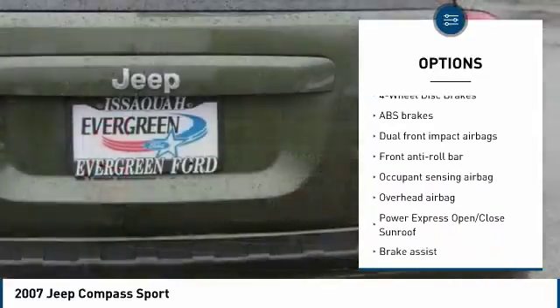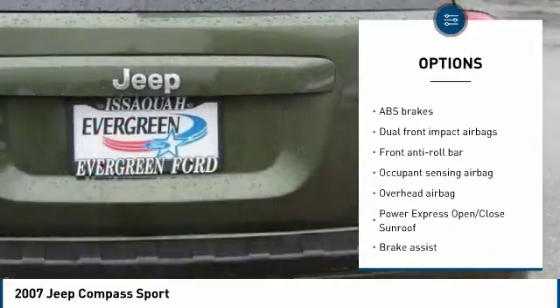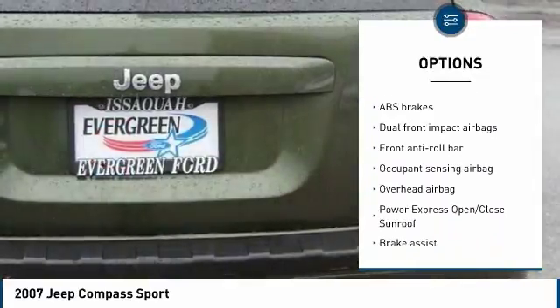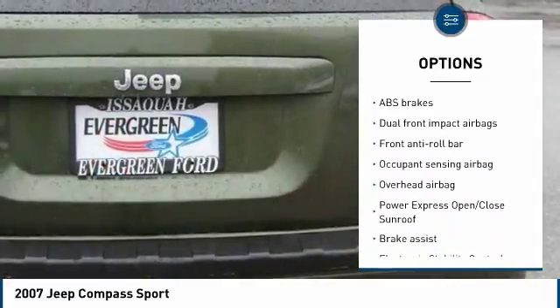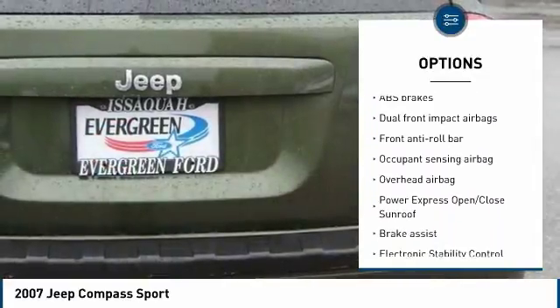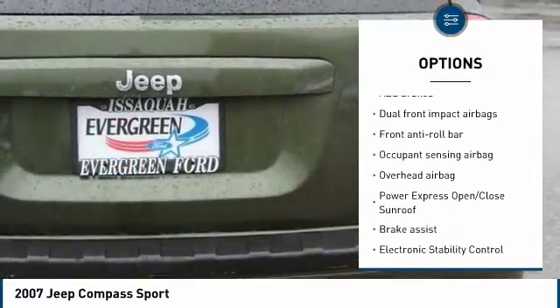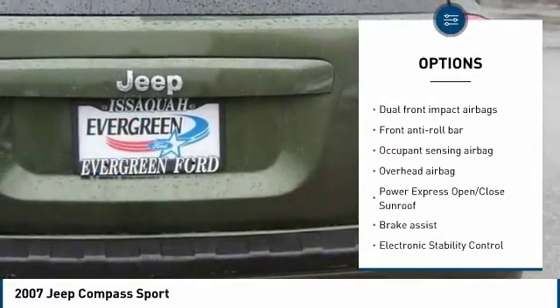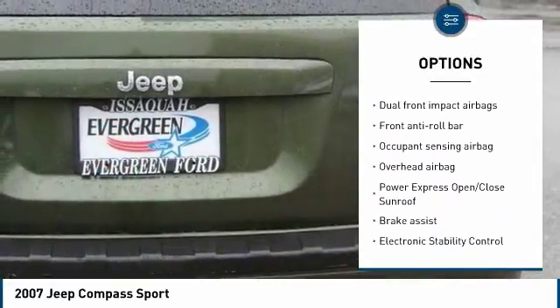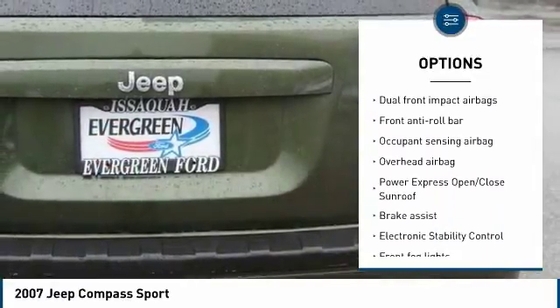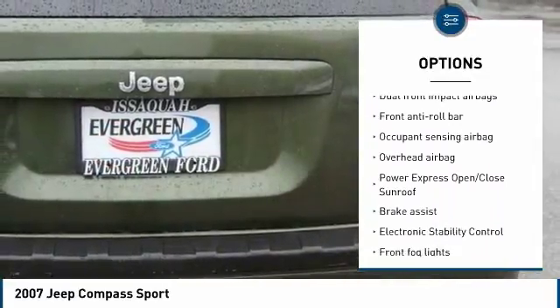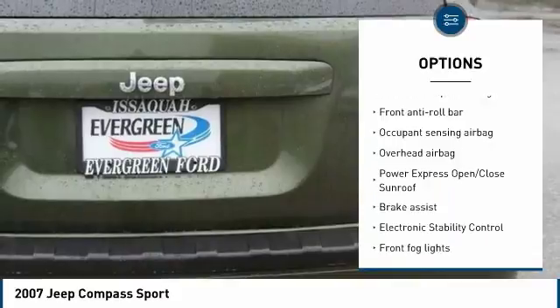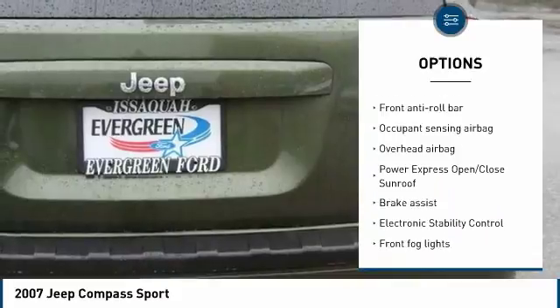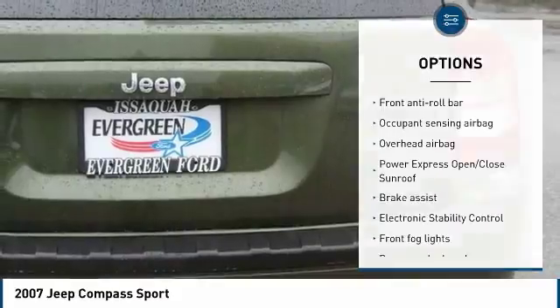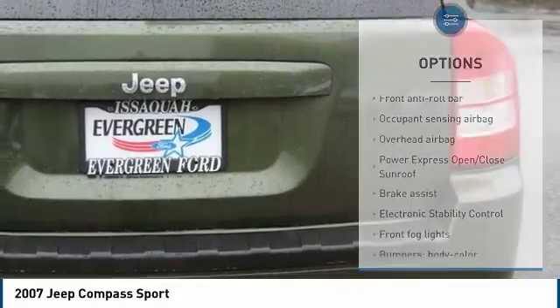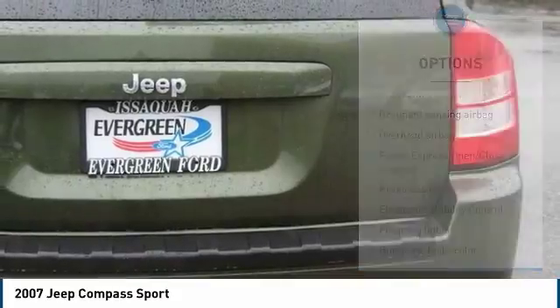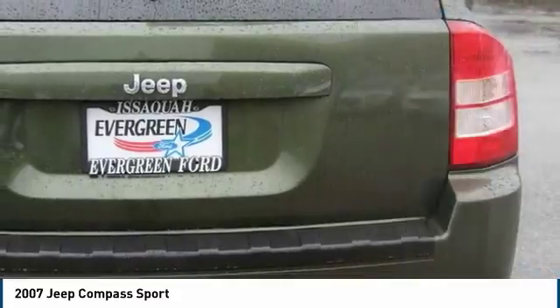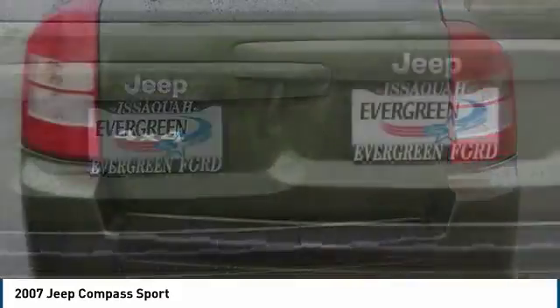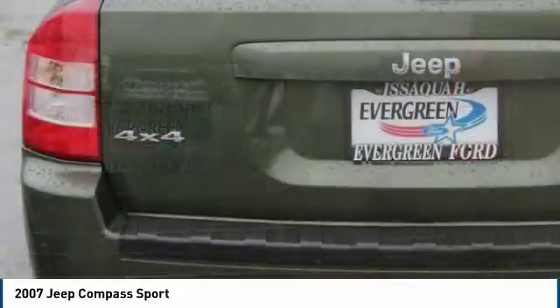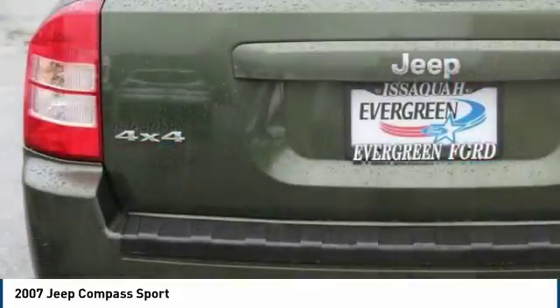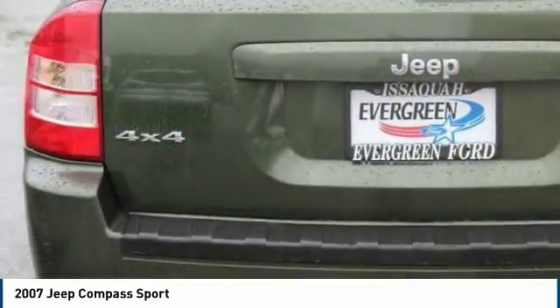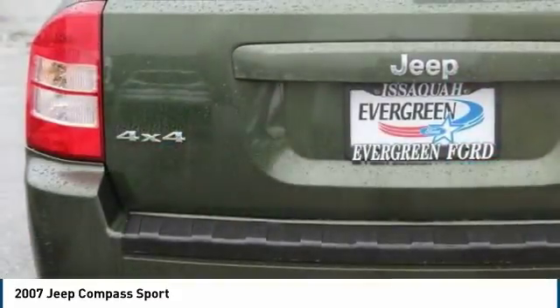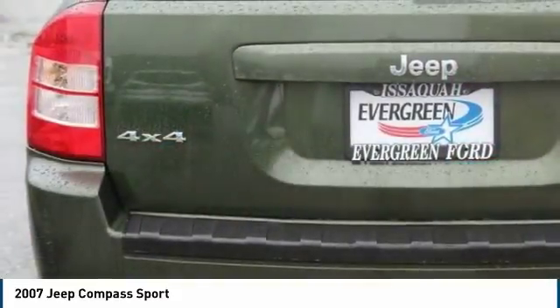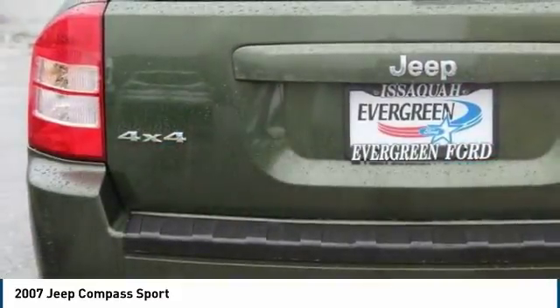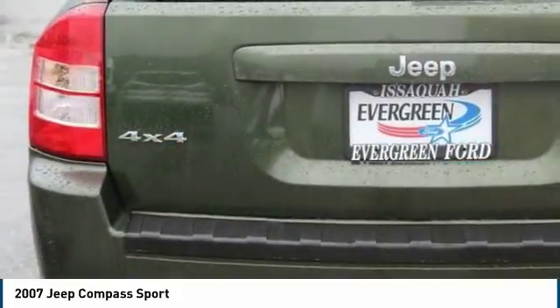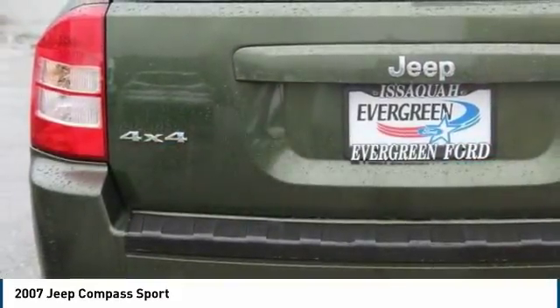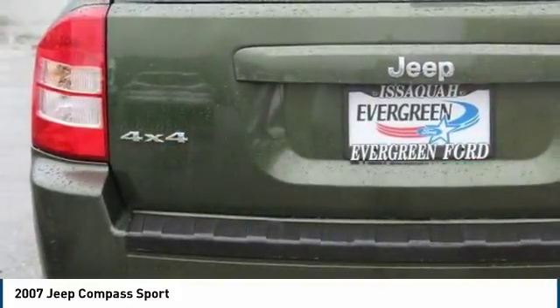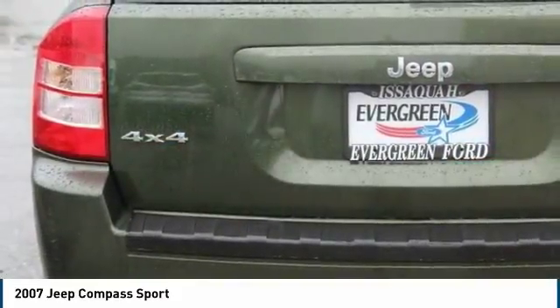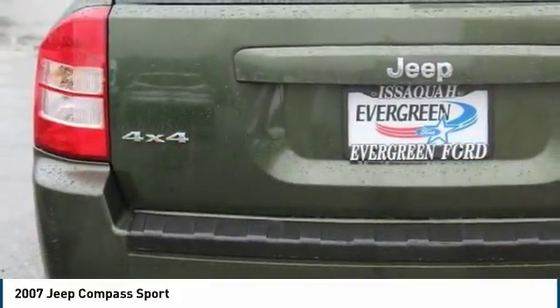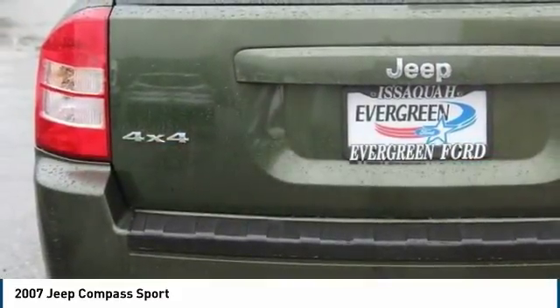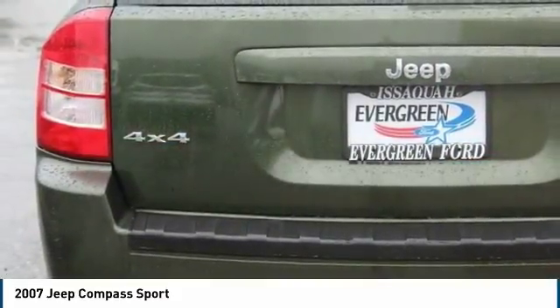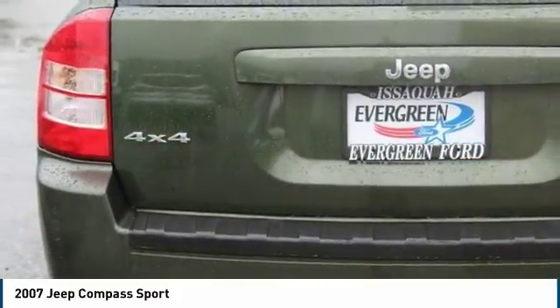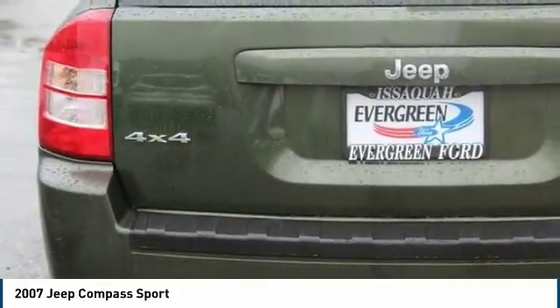Additional features include a rear window defroster, CD player, fog lights, electronic stability control, brake assist, and tachometer.